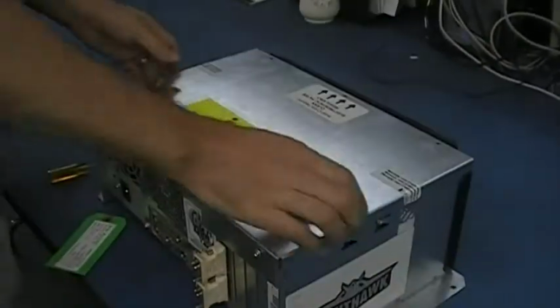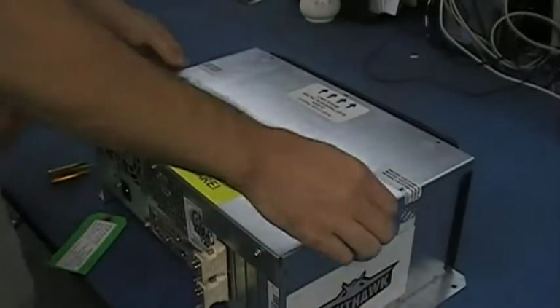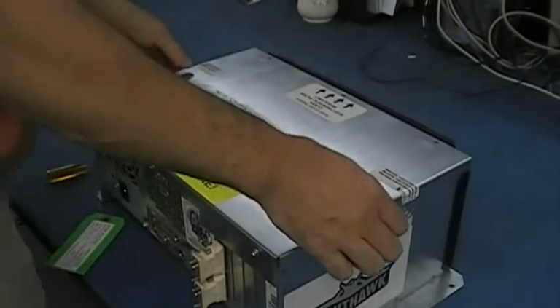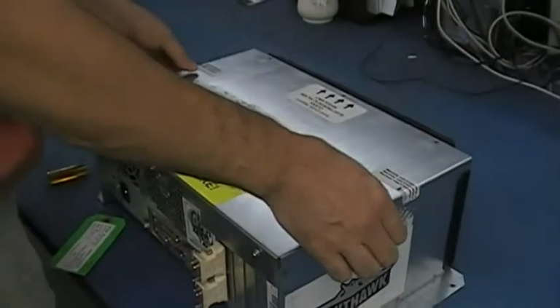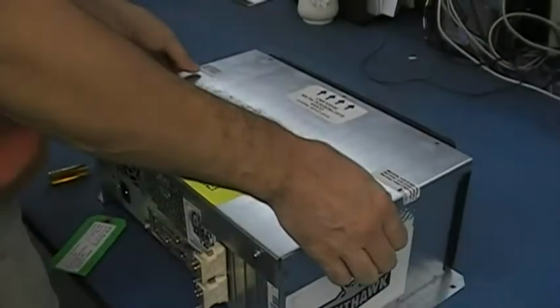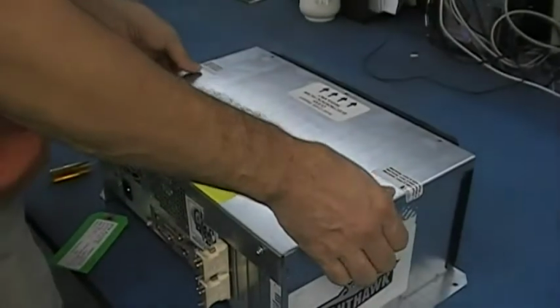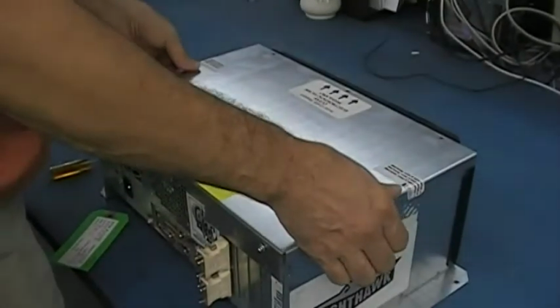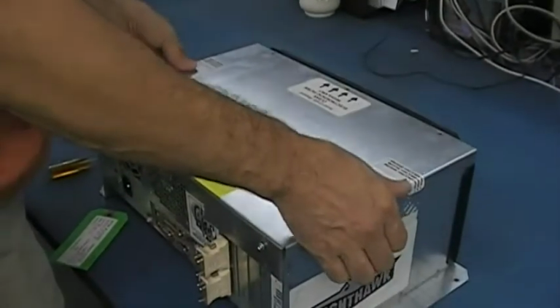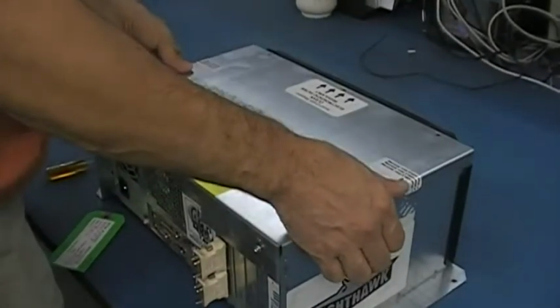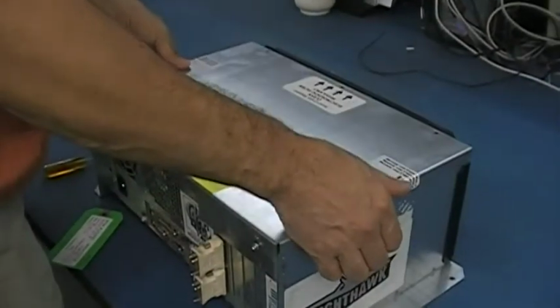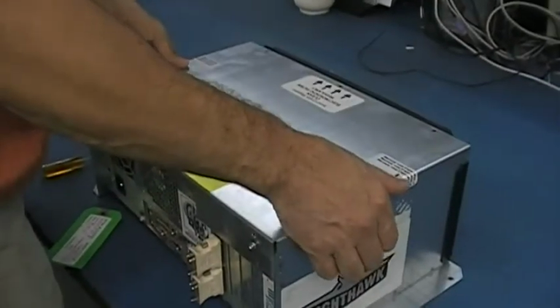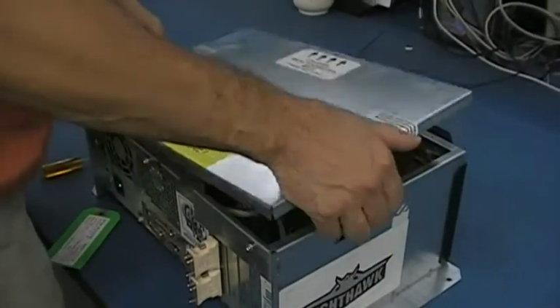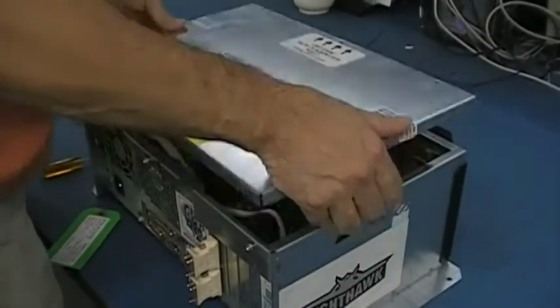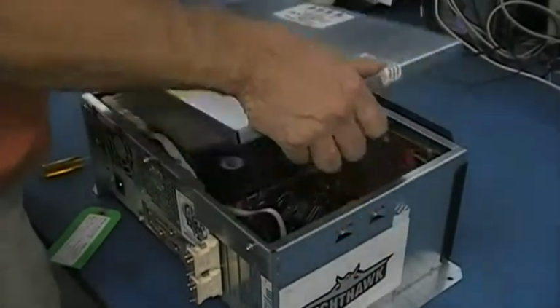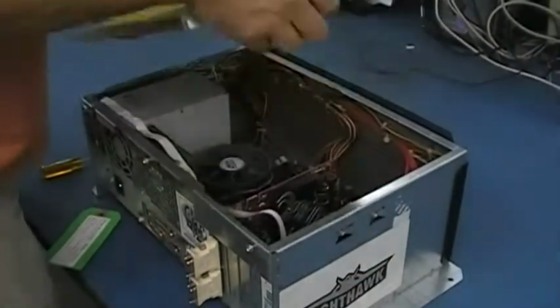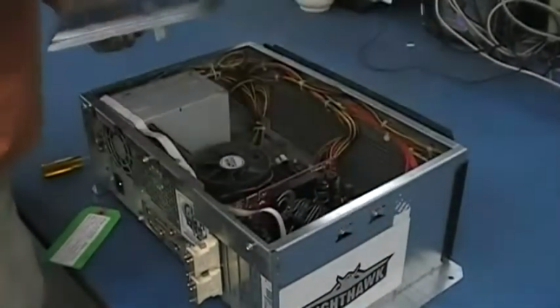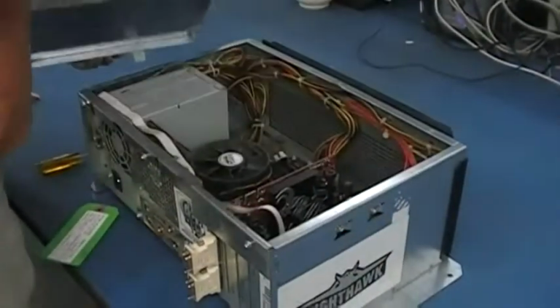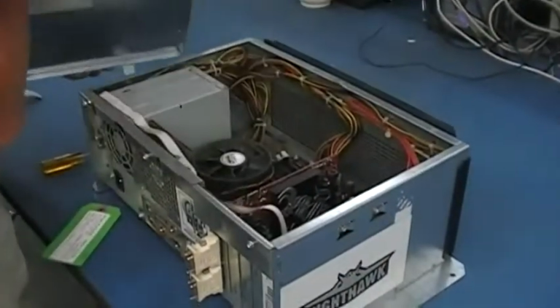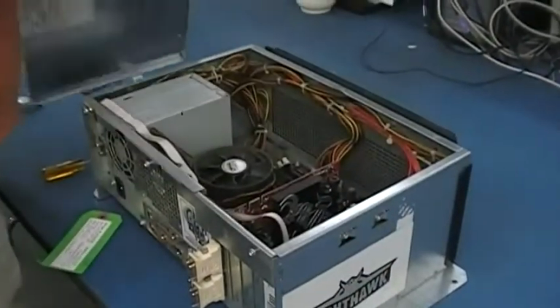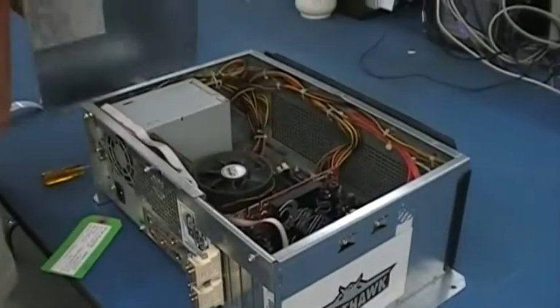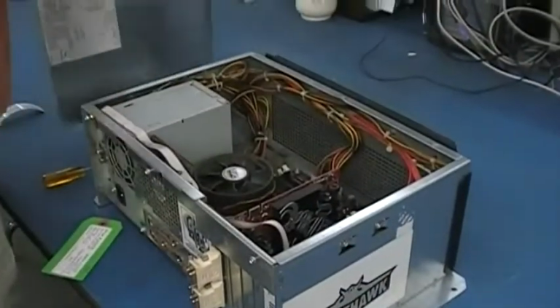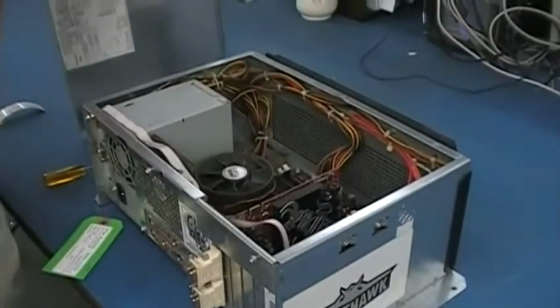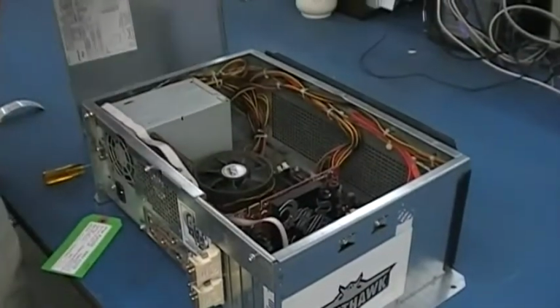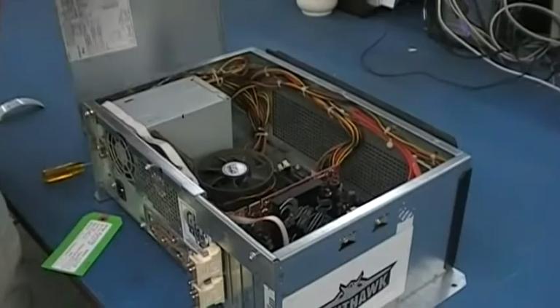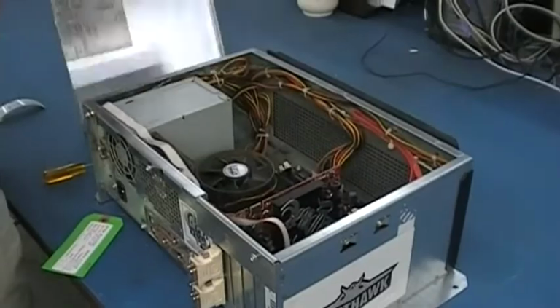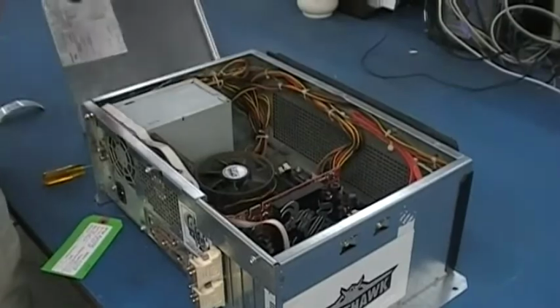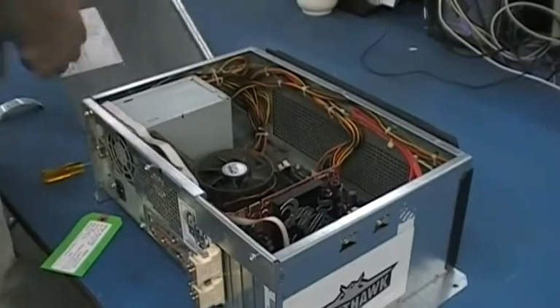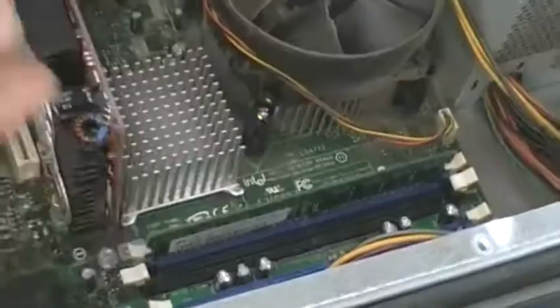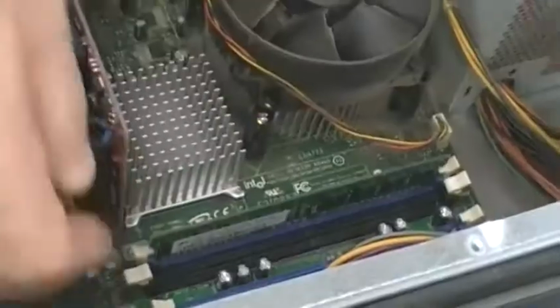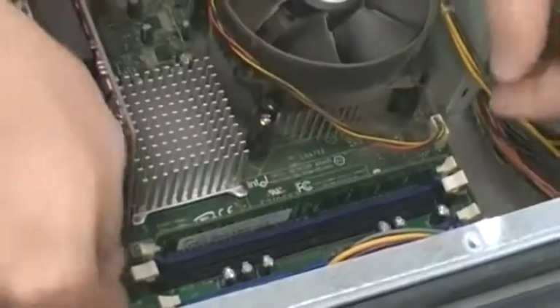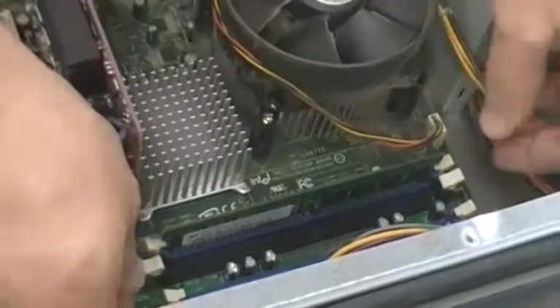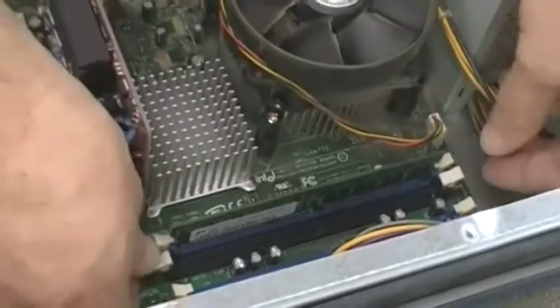Step 4: Lift up and remove the top. Step 5: Locate the old RAM card and remove it.